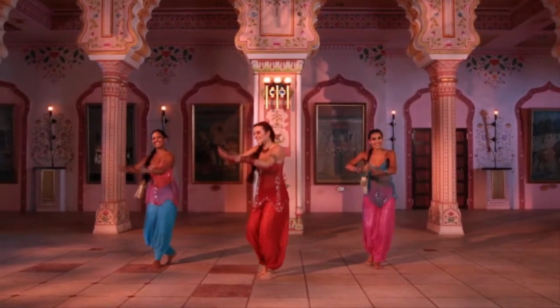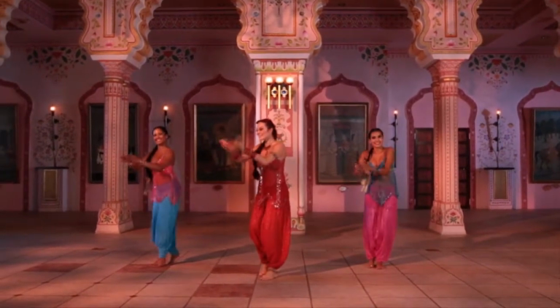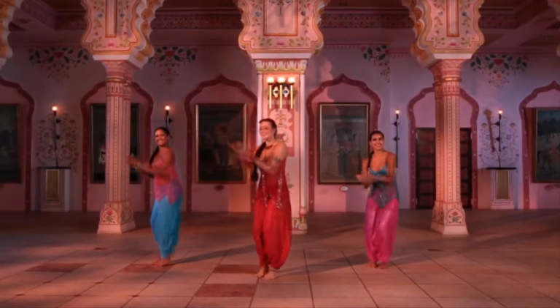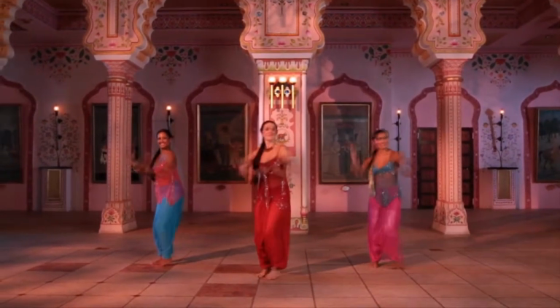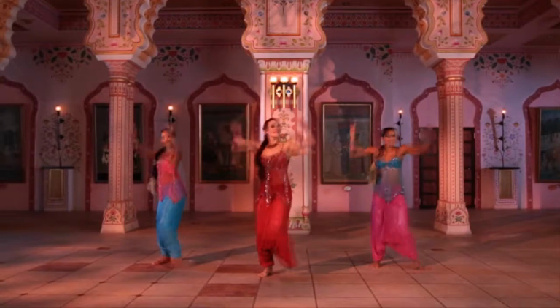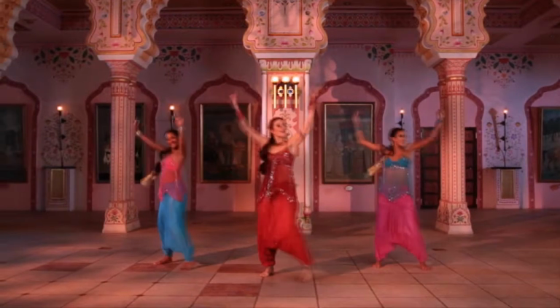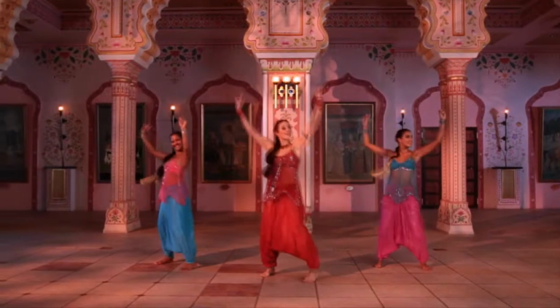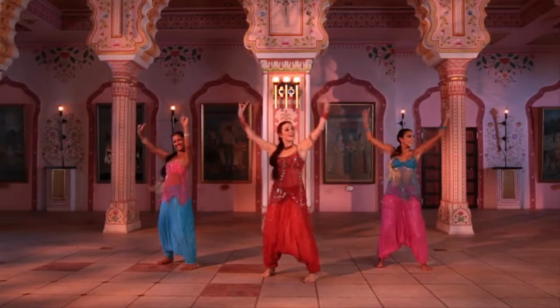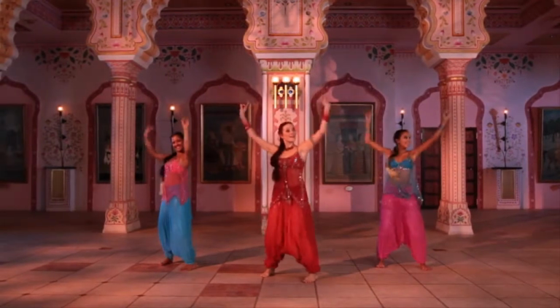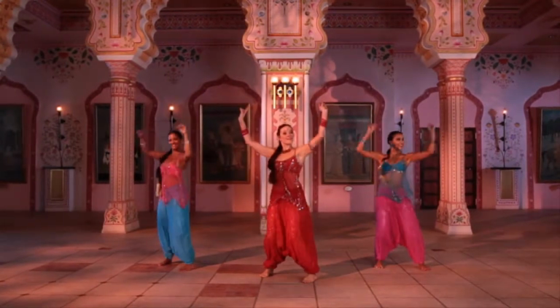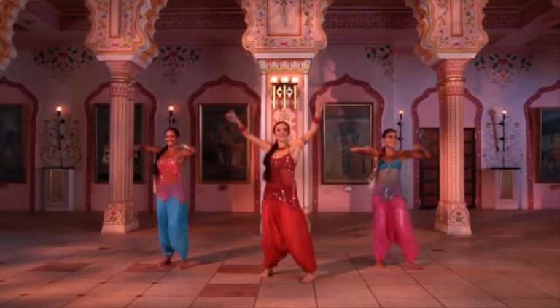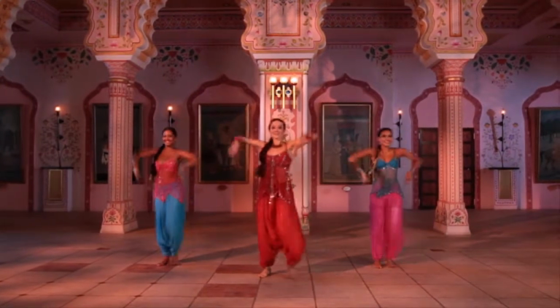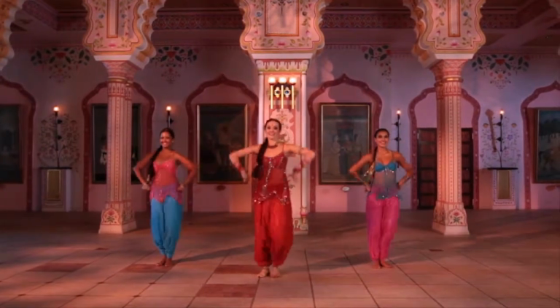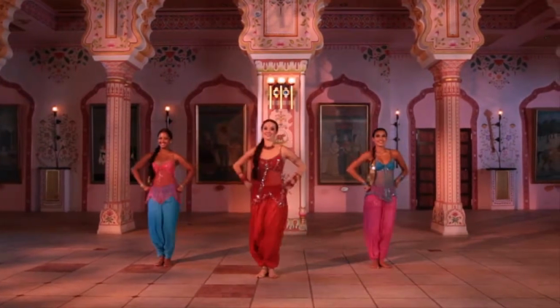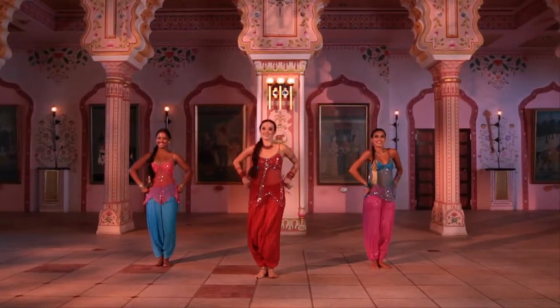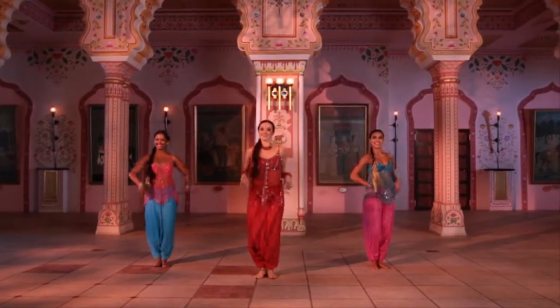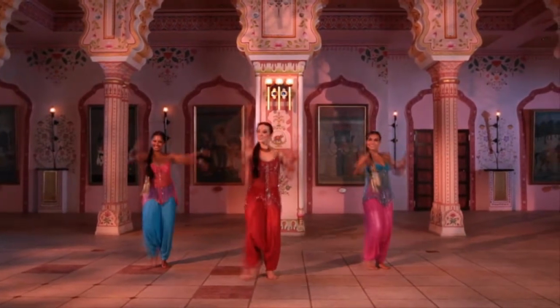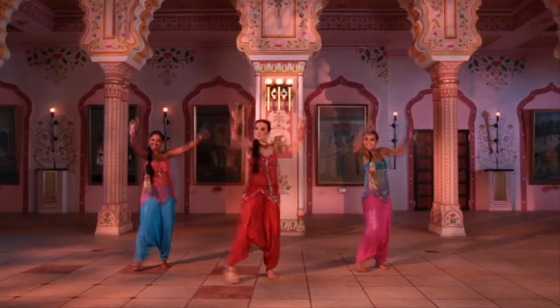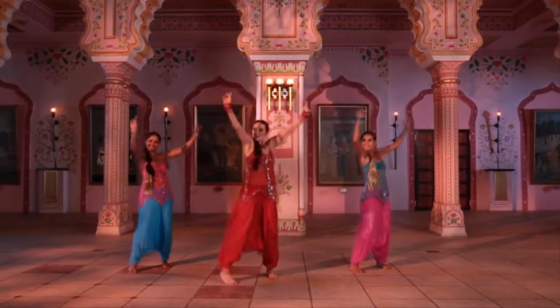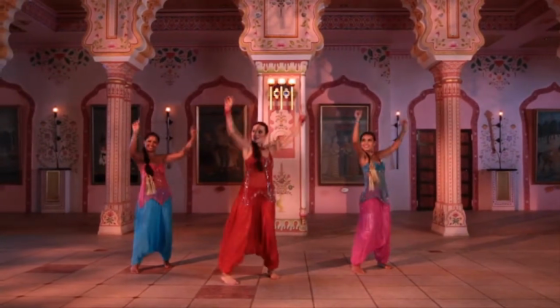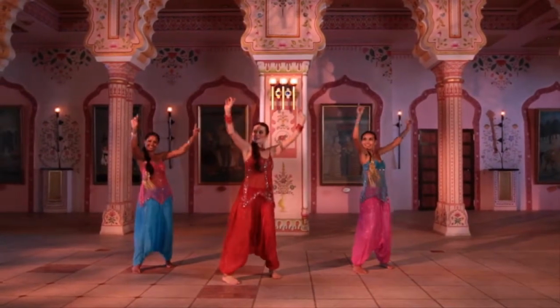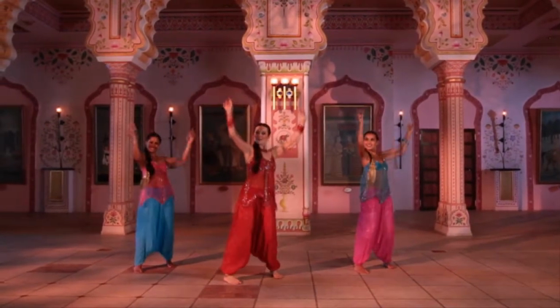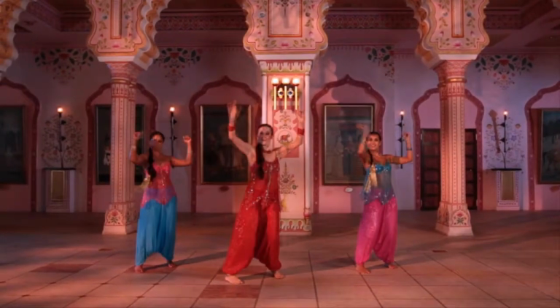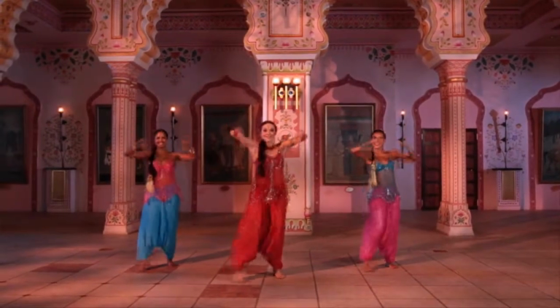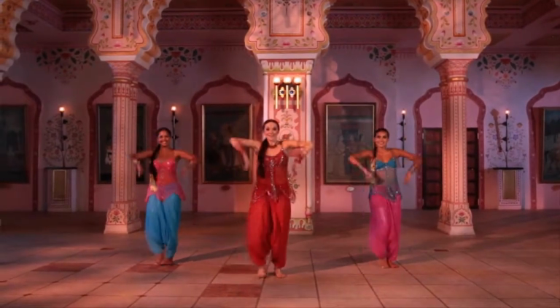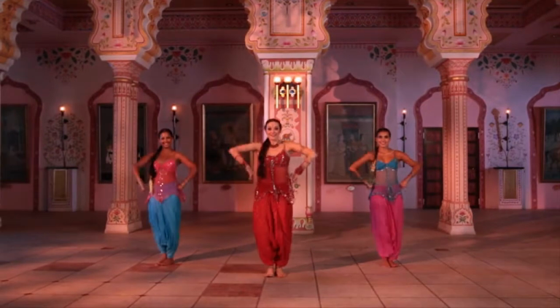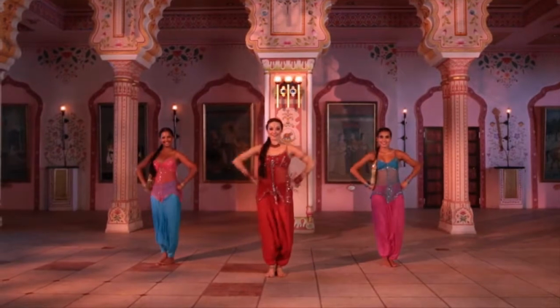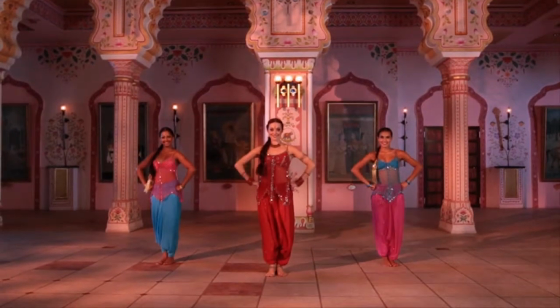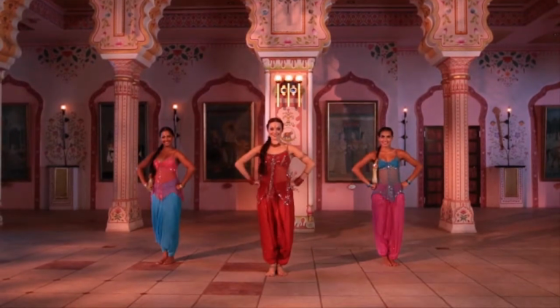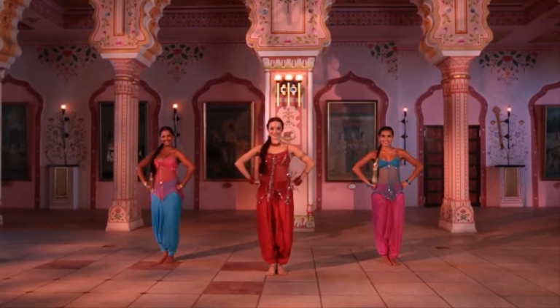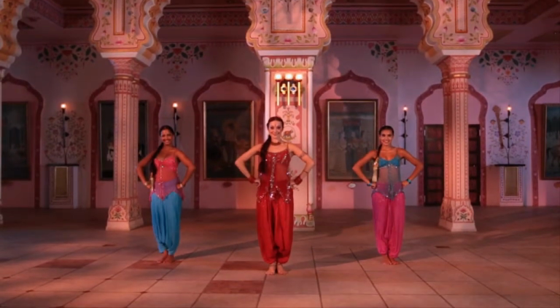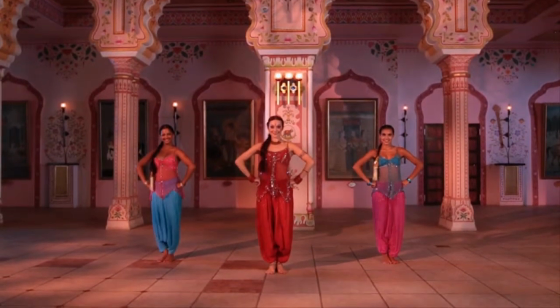Bhangra step with the right leg to the right corner and to the left side. Two shoulder deepings and hold the position.